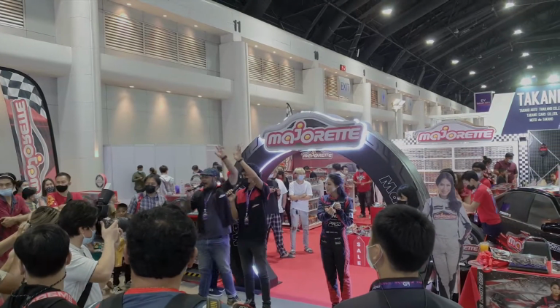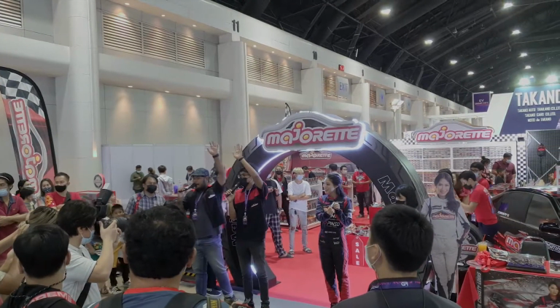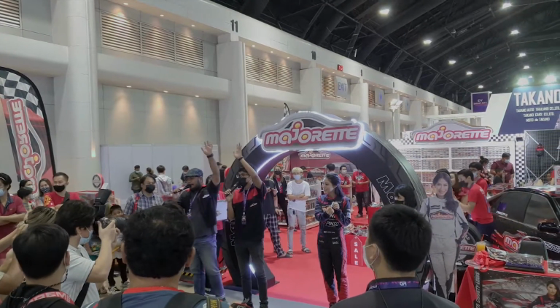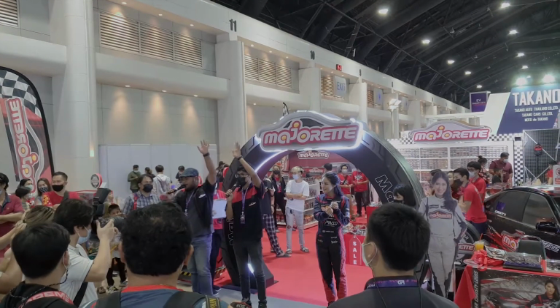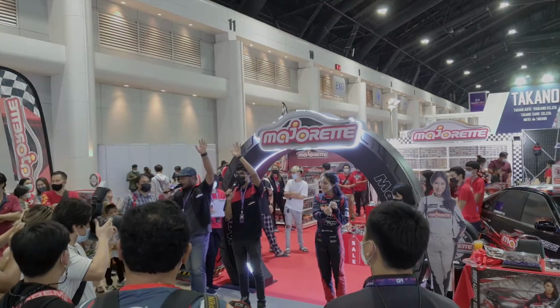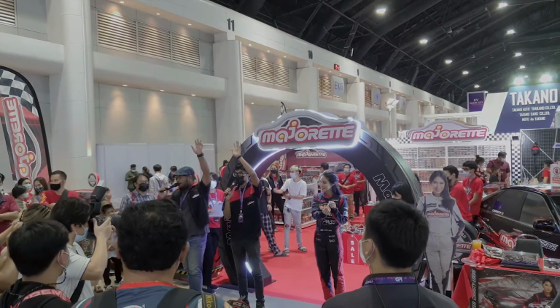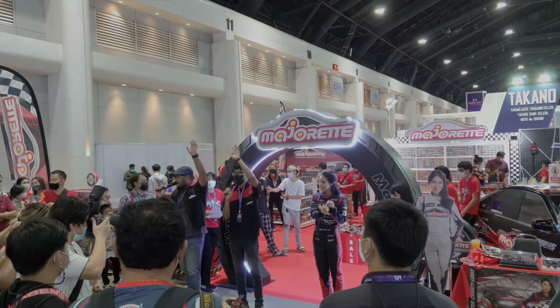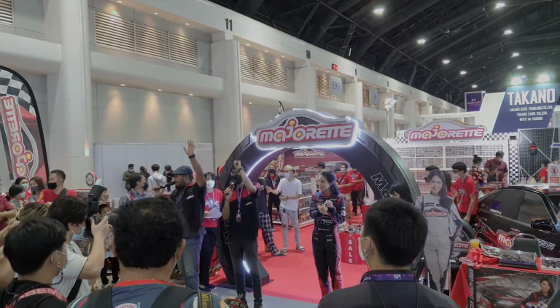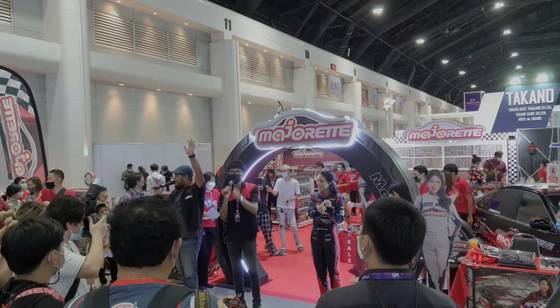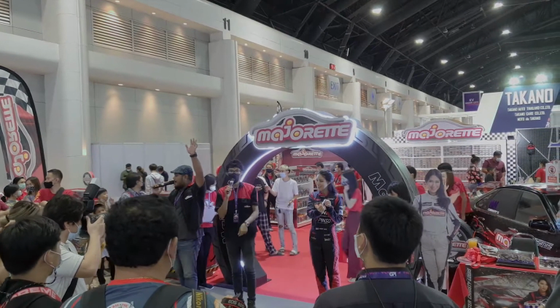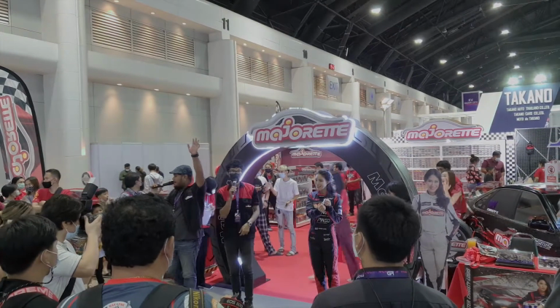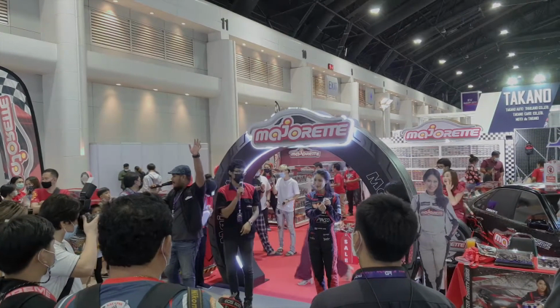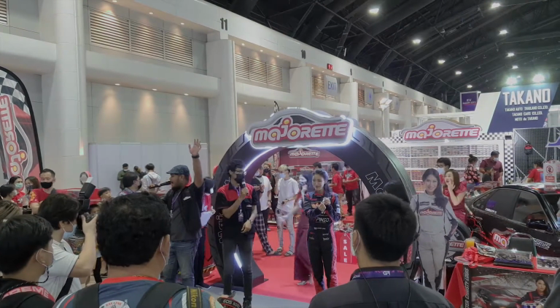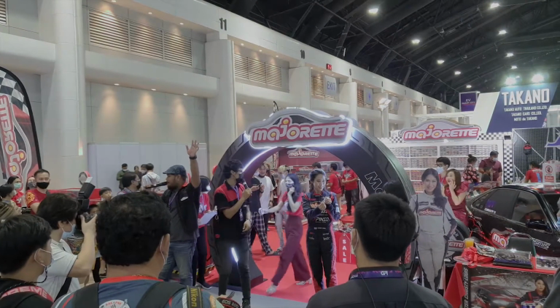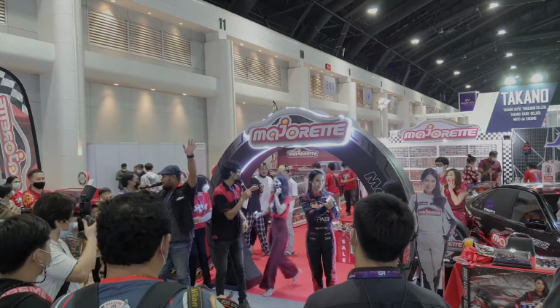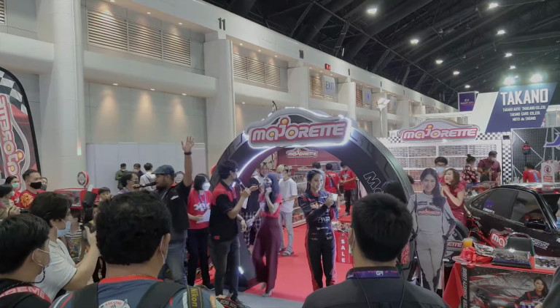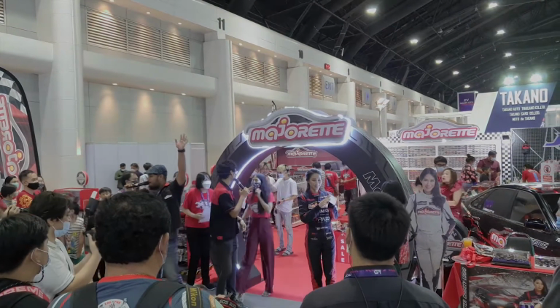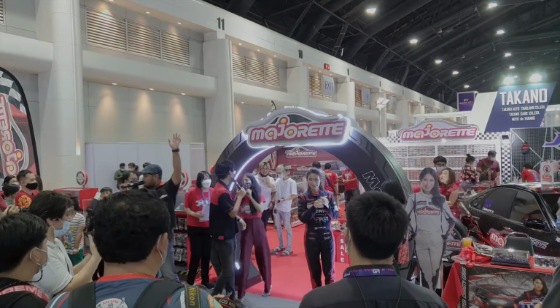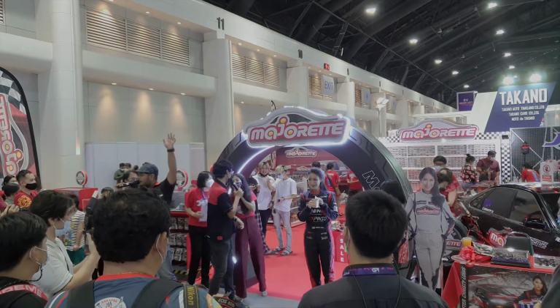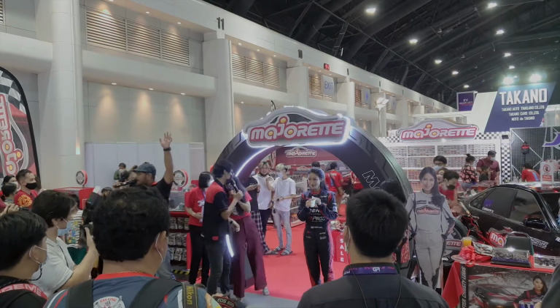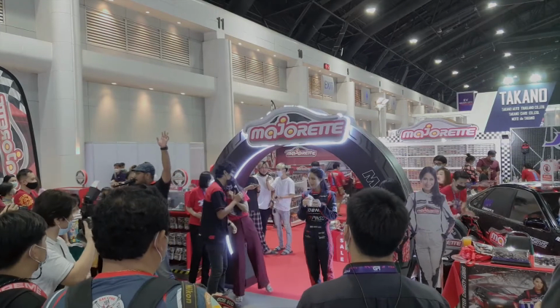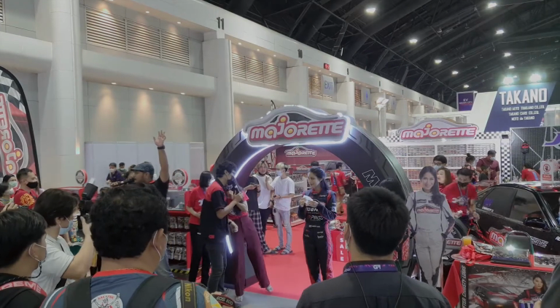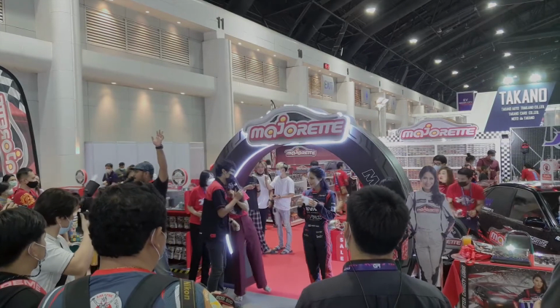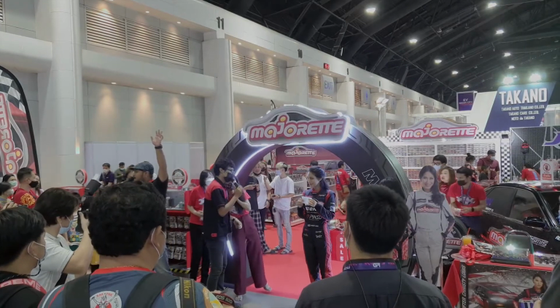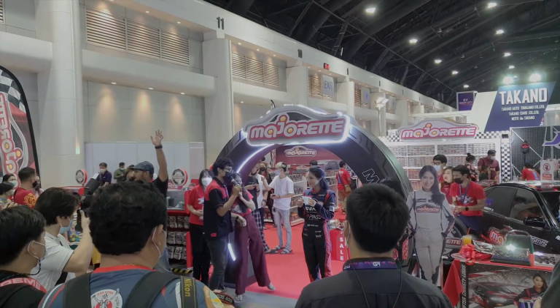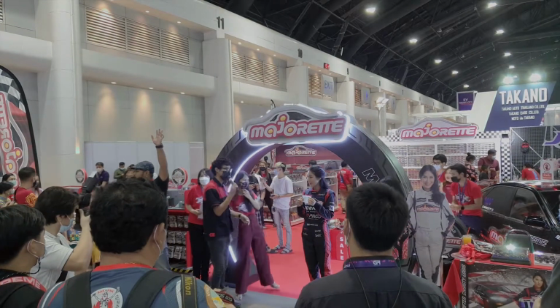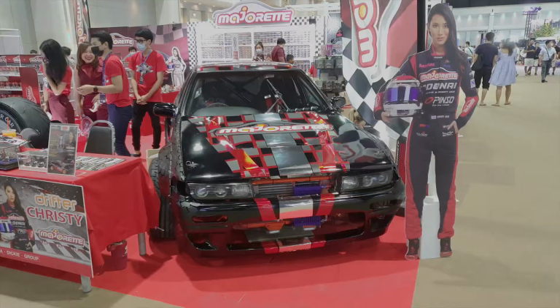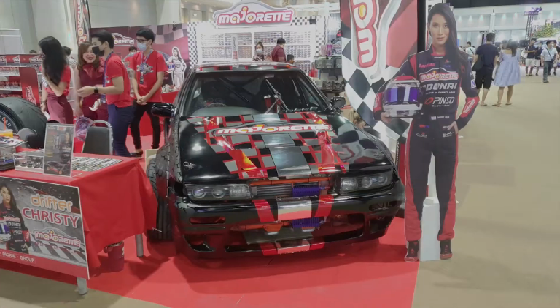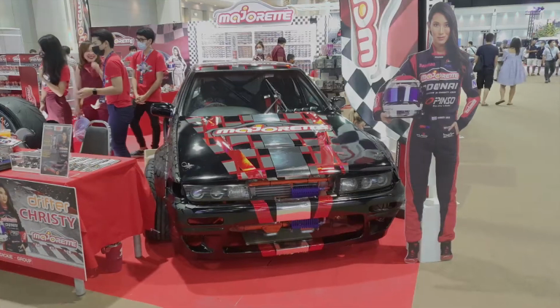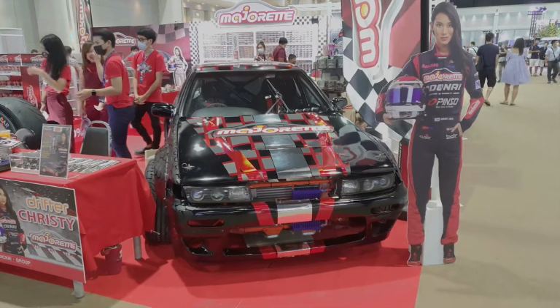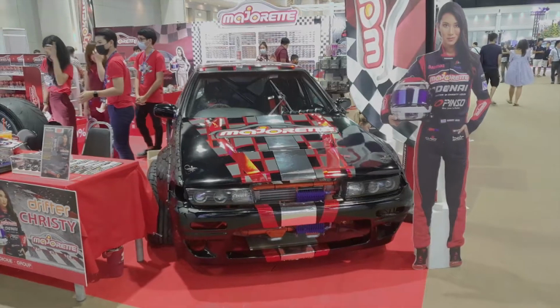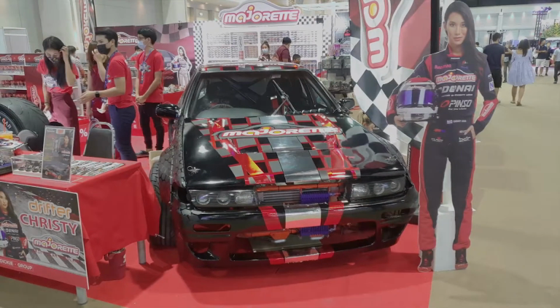She is famous here in Thailand, a model, very pretty, and a pro-drift driver.